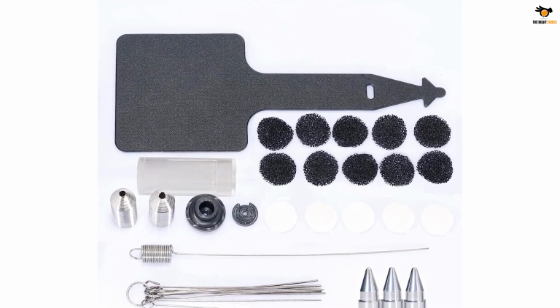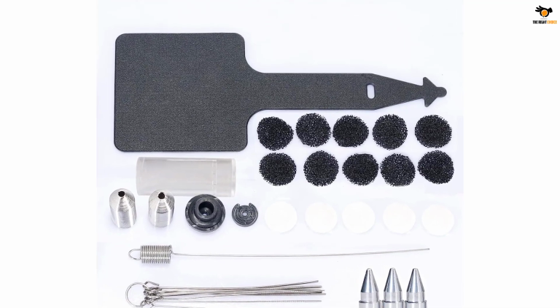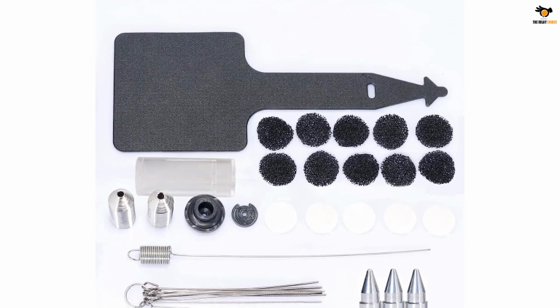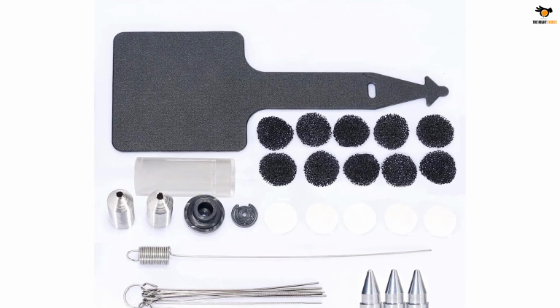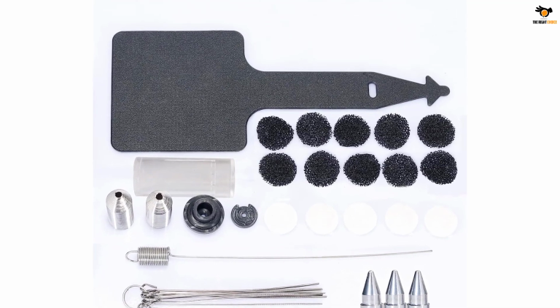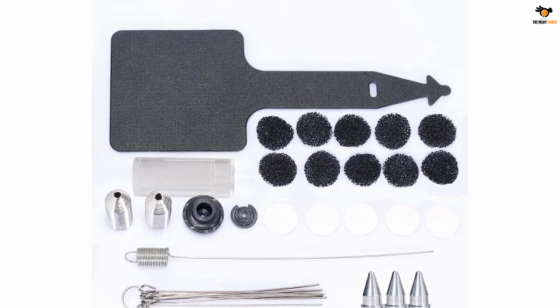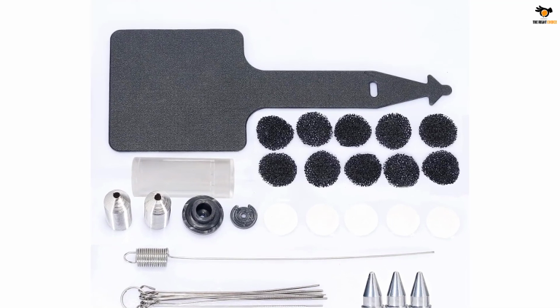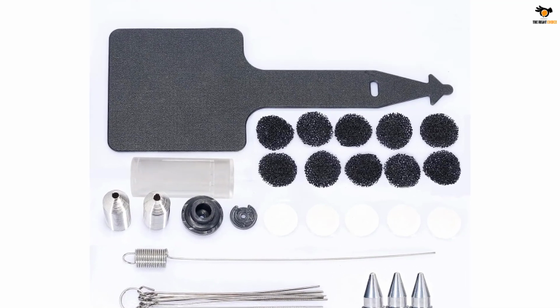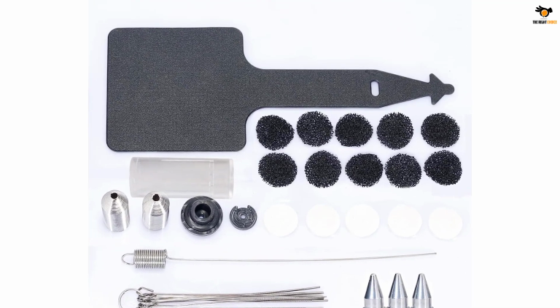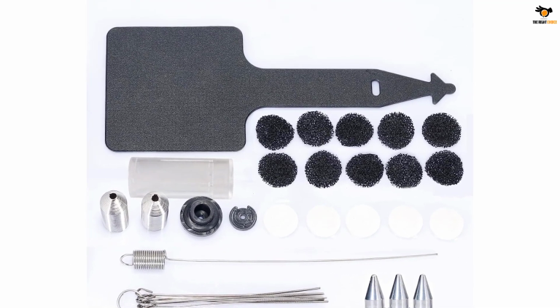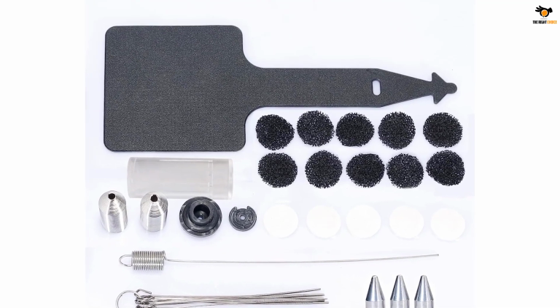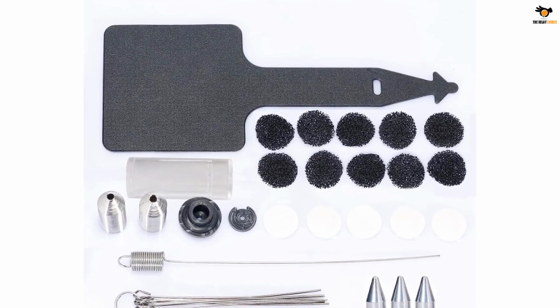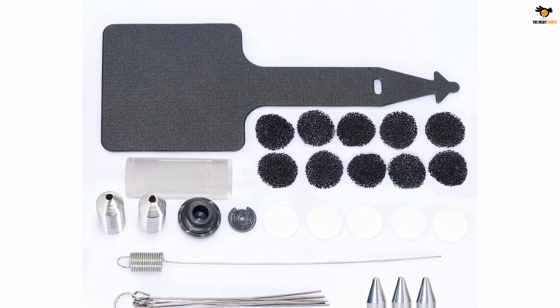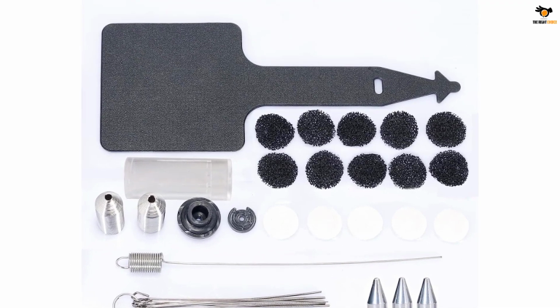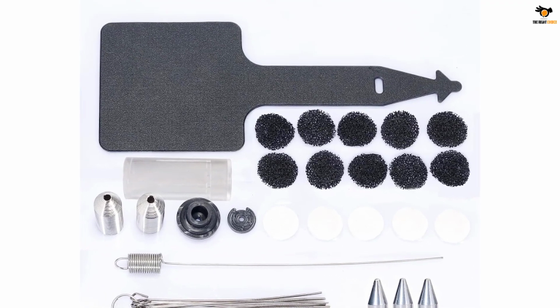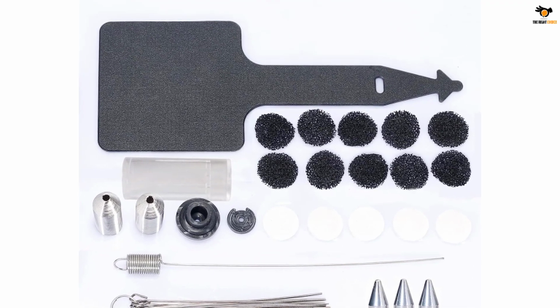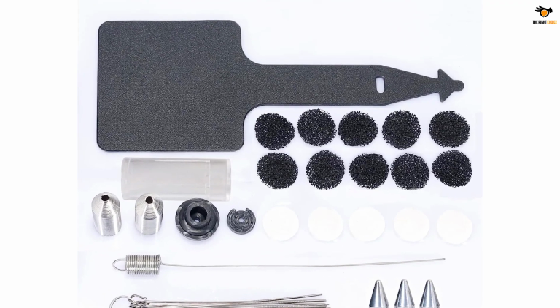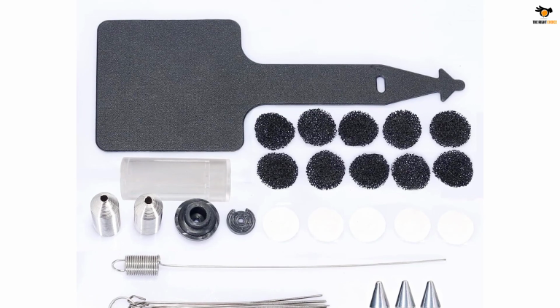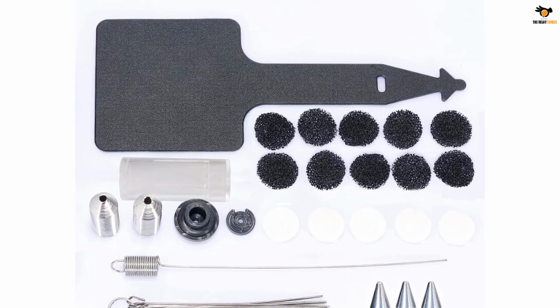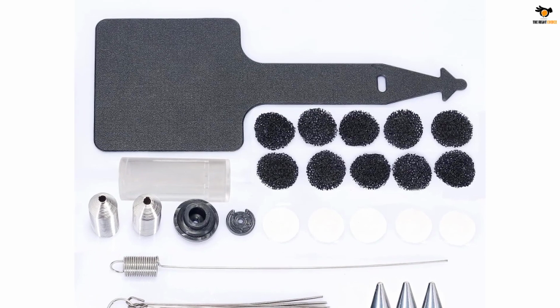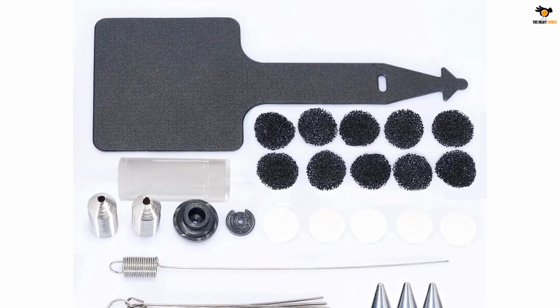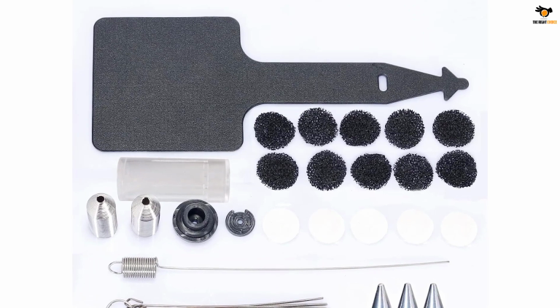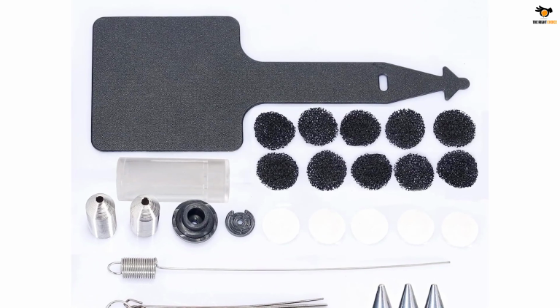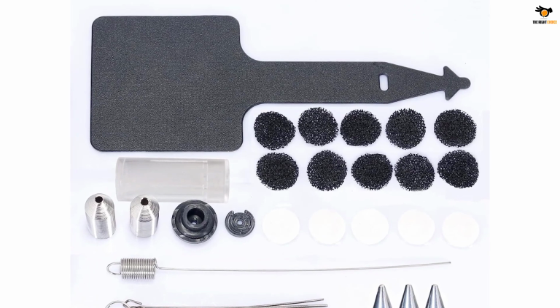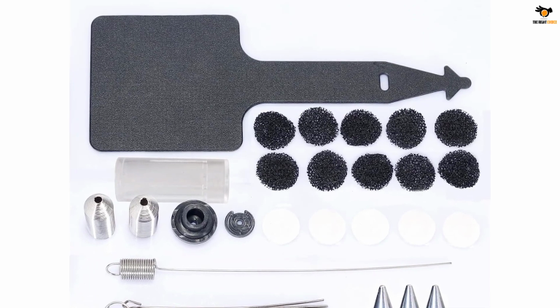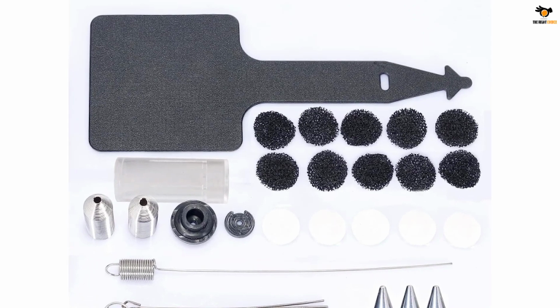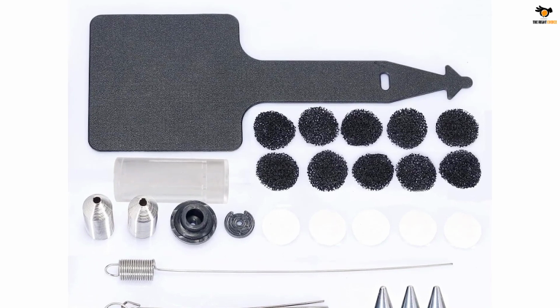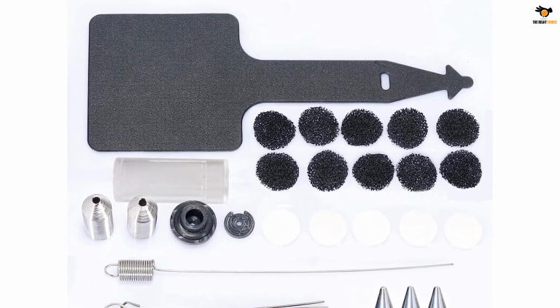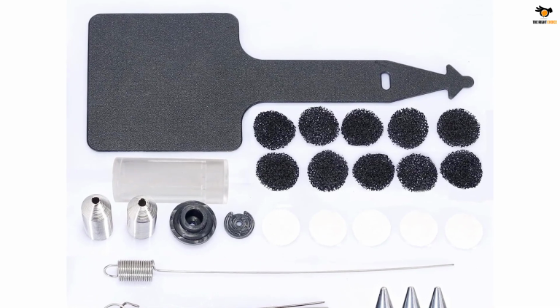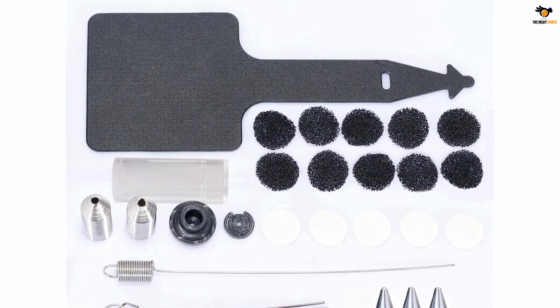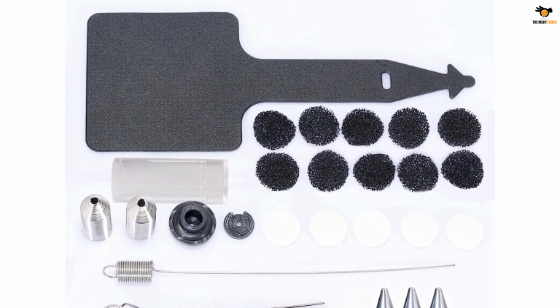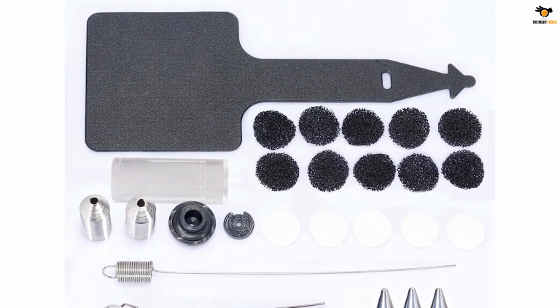It also comes with a 1-year USA-based manufacturer's warranty from the date of purchase.